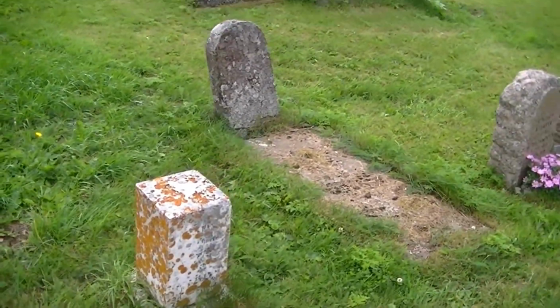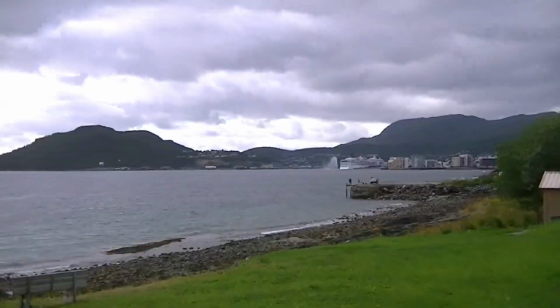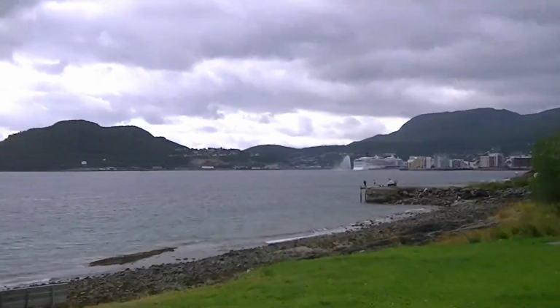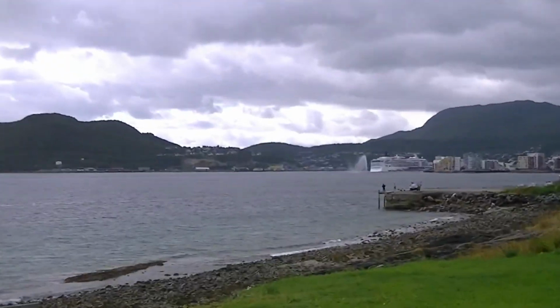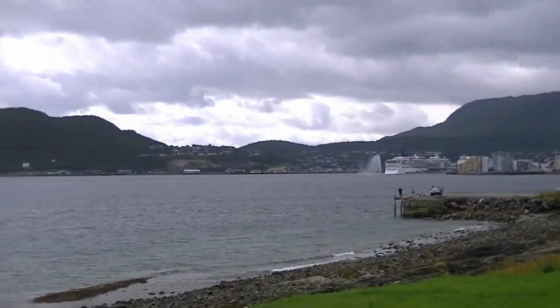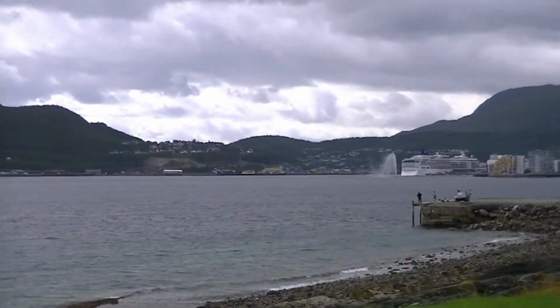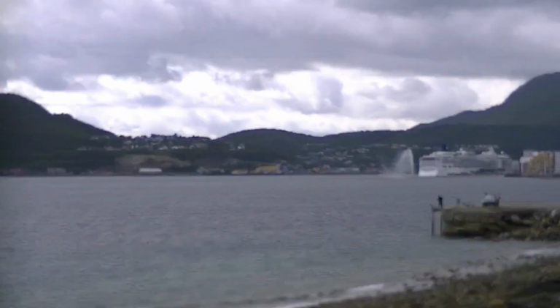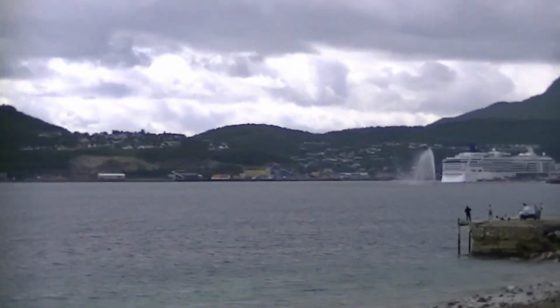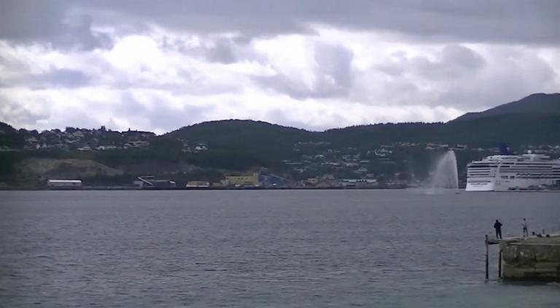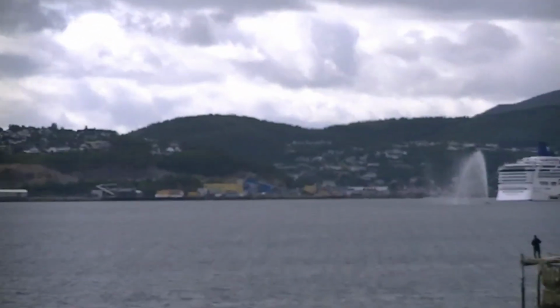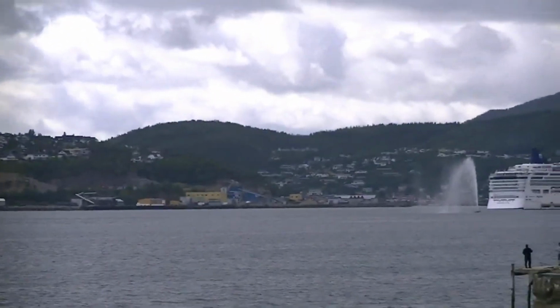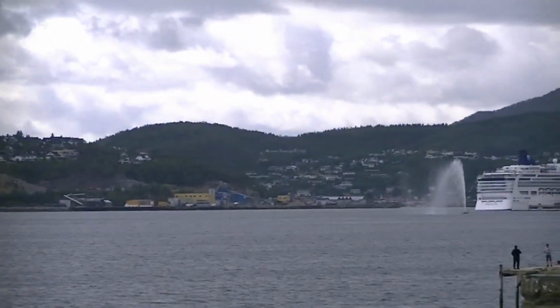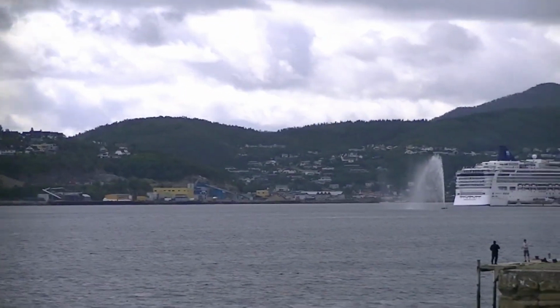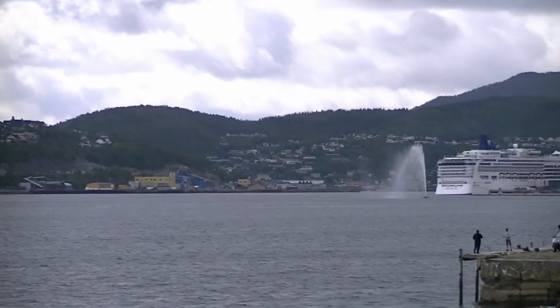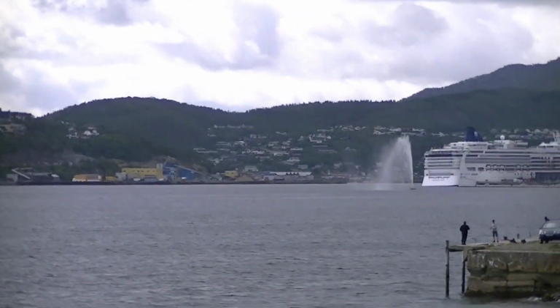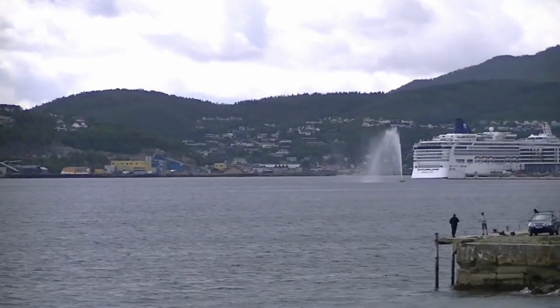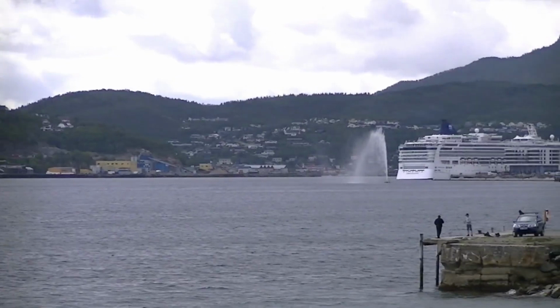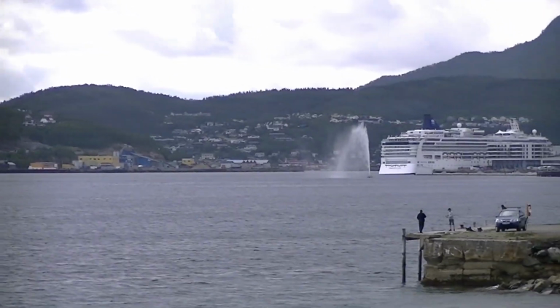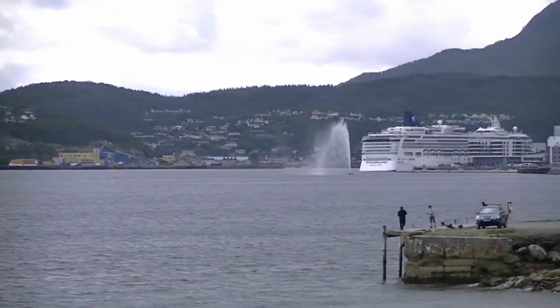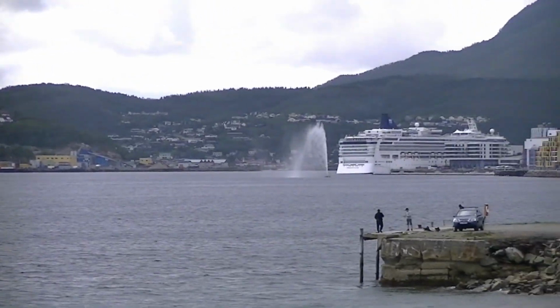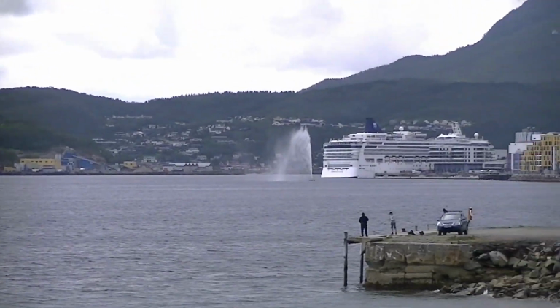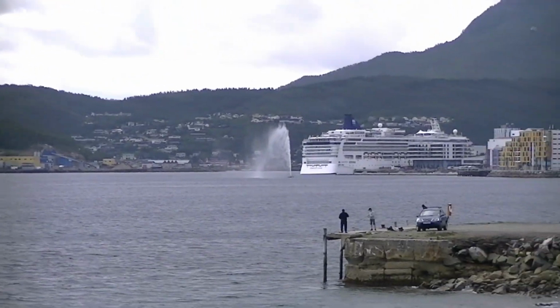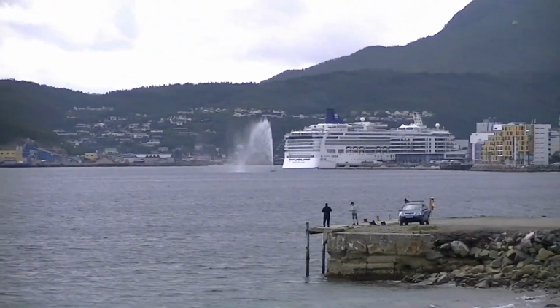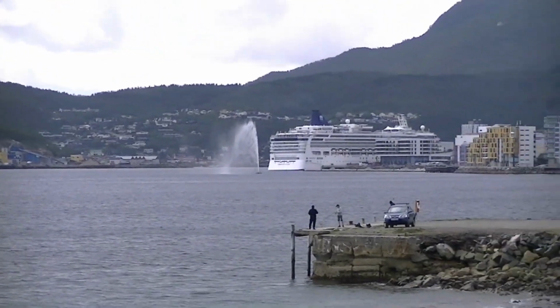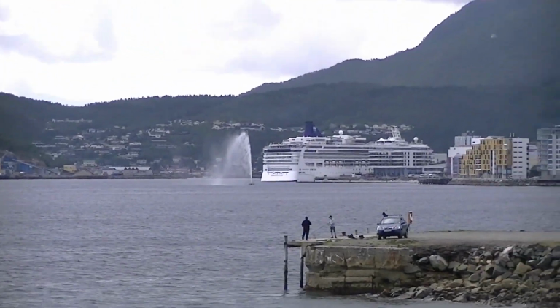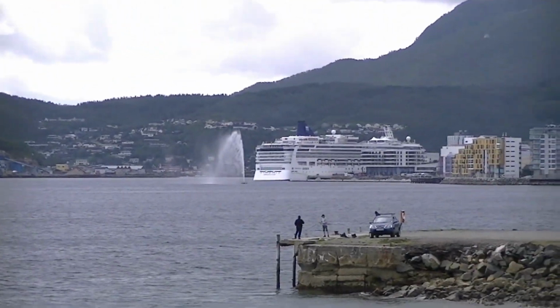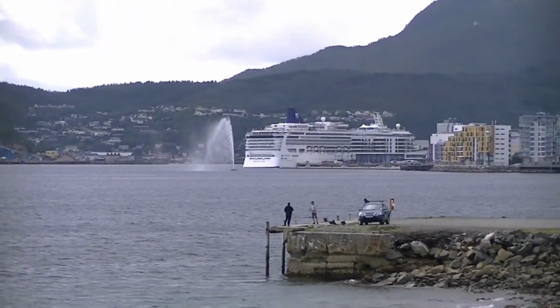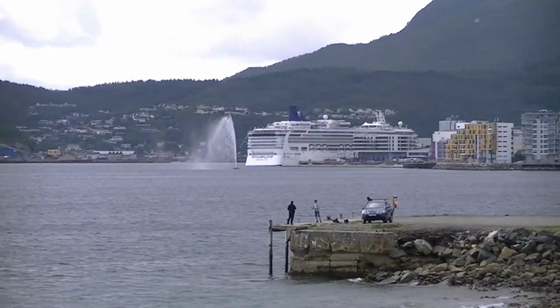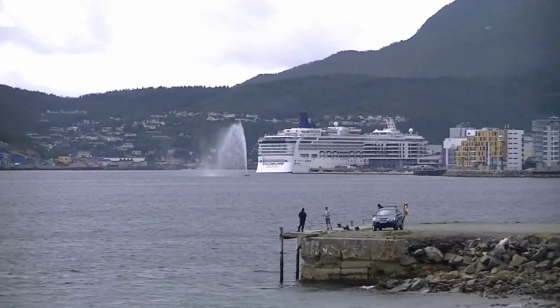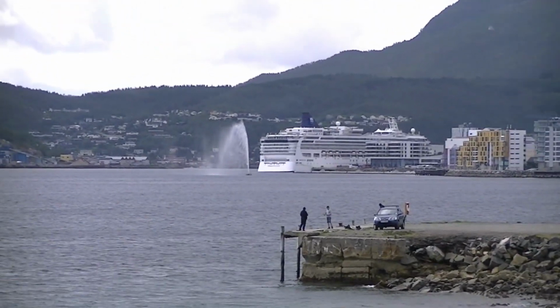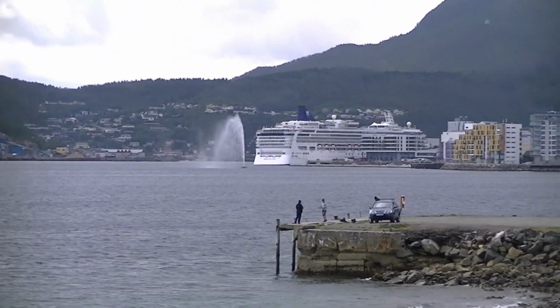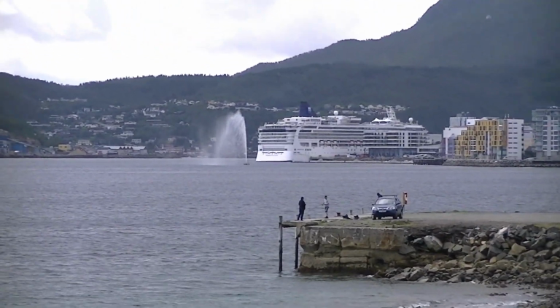A shot of our cruise ship off in the distance here at Harstead.